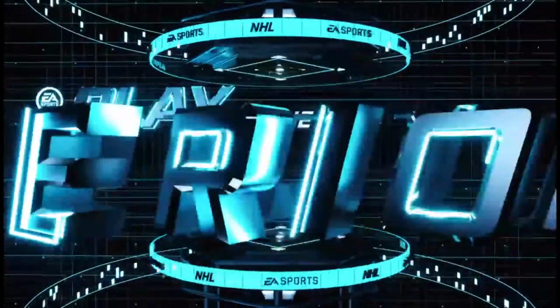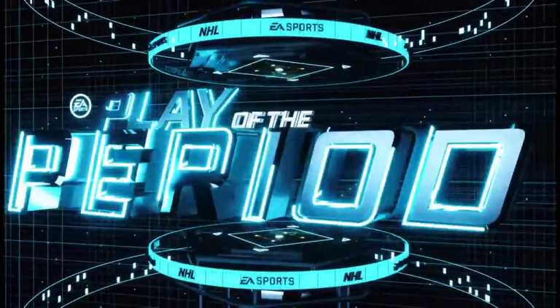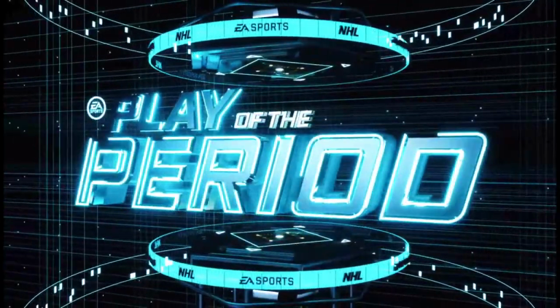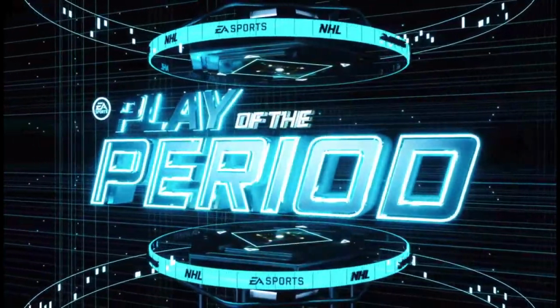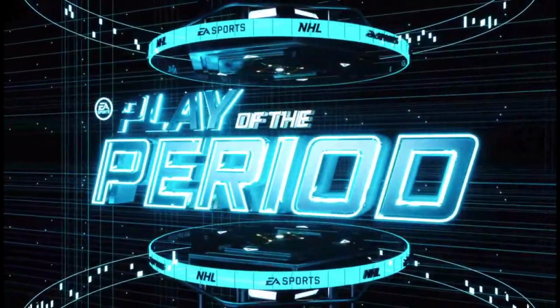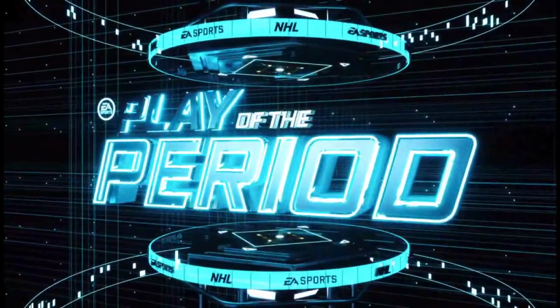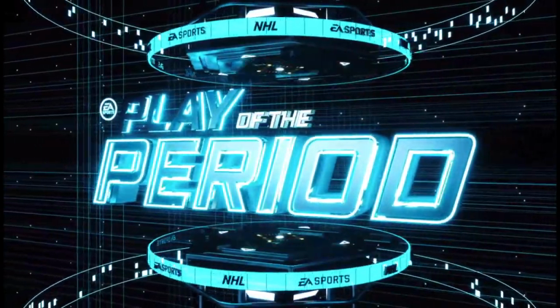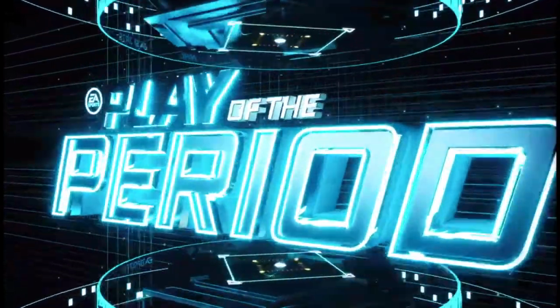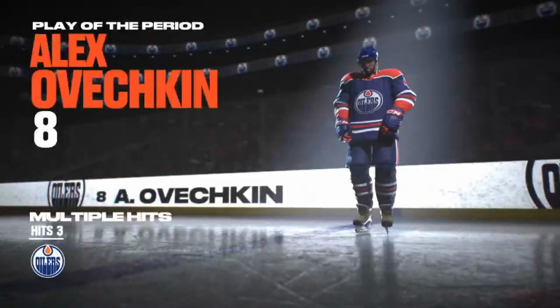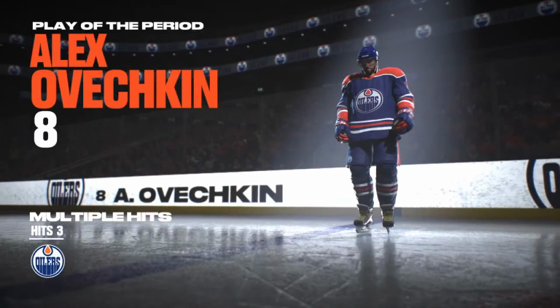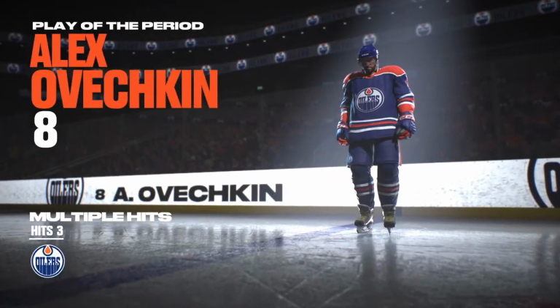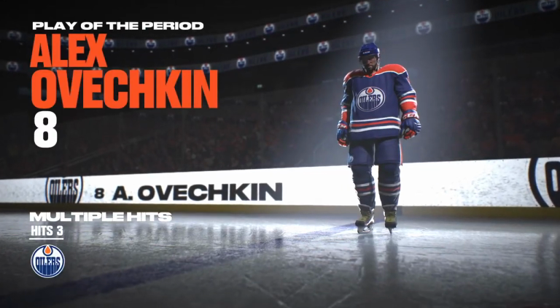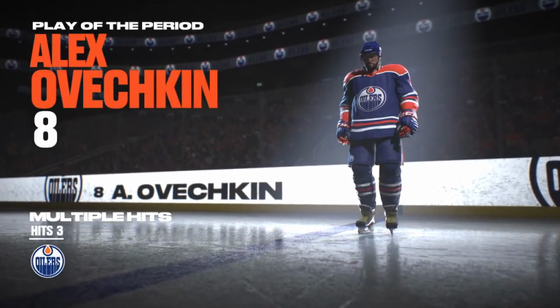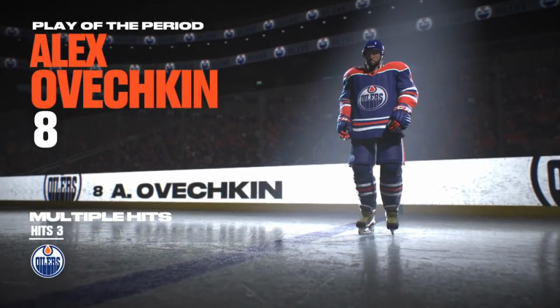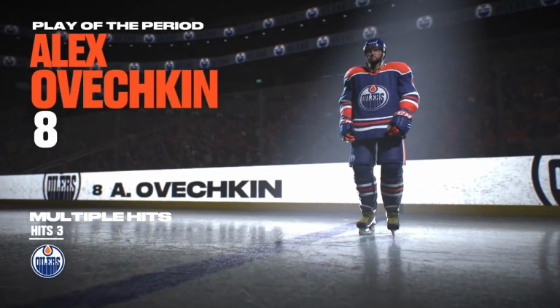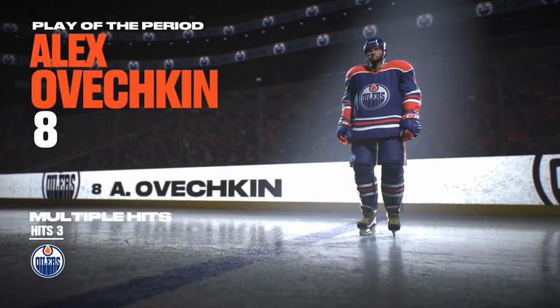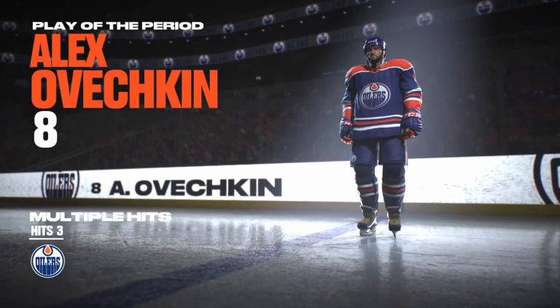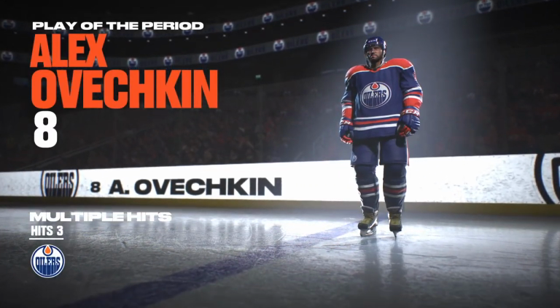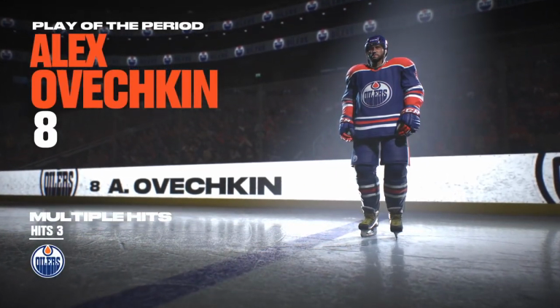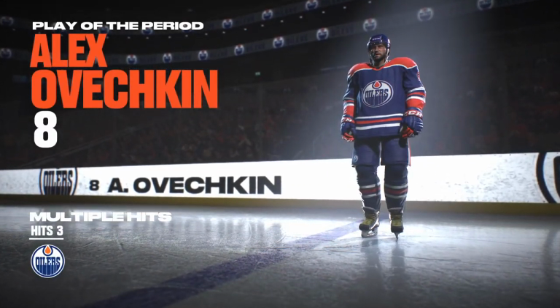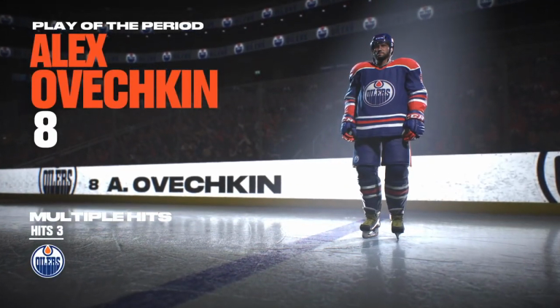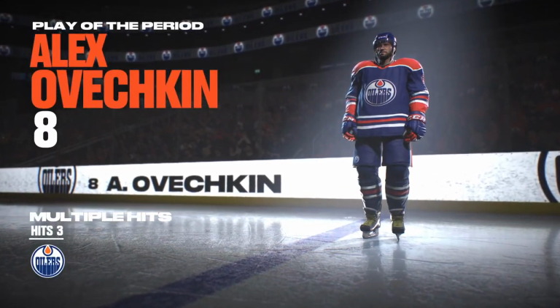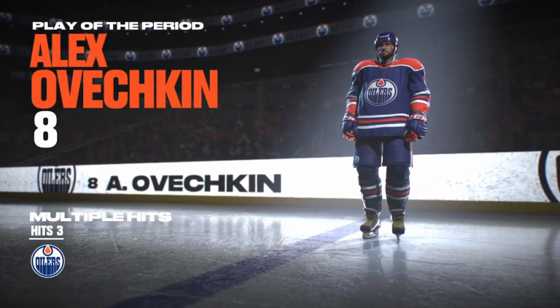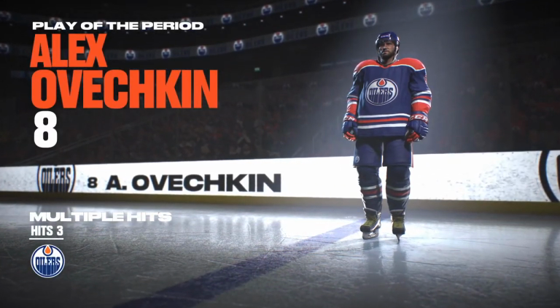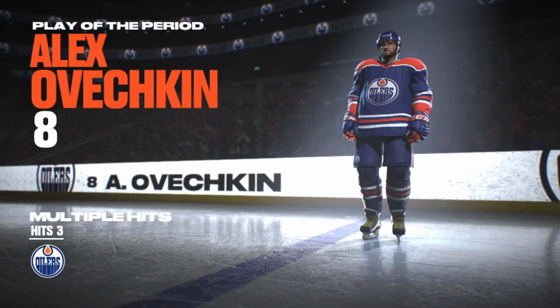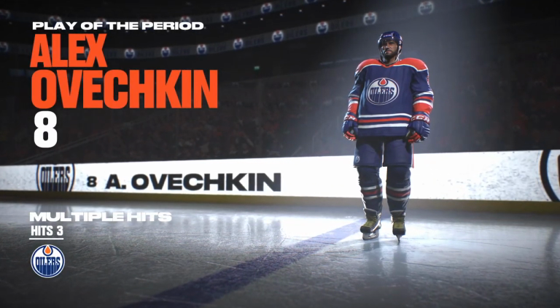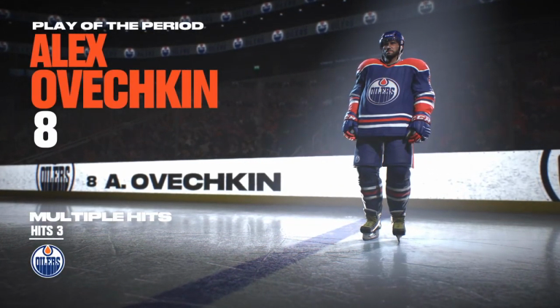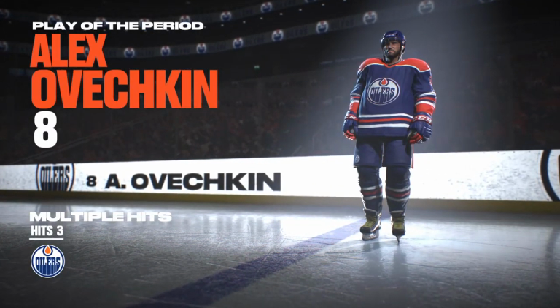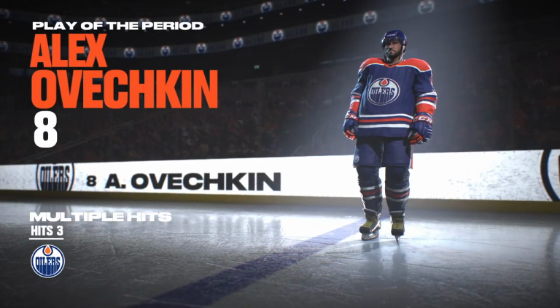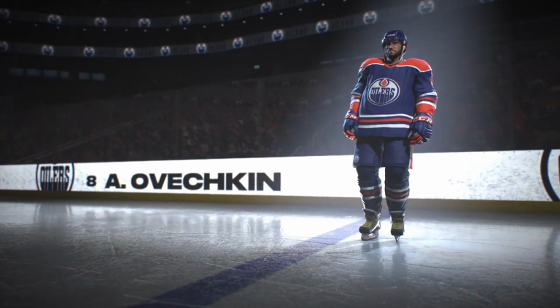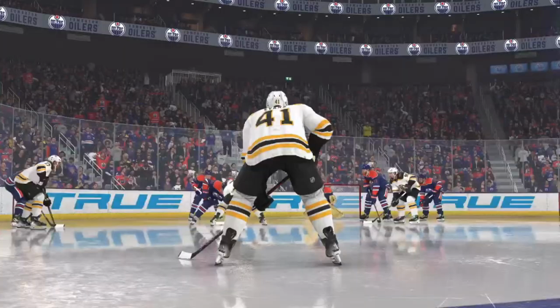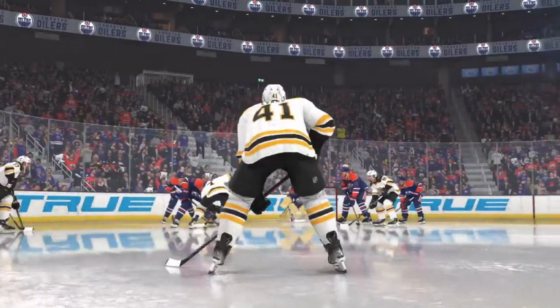And there's the buzzer bringing the second period to an end. You don't want to go home yet, do you? Third period action still to come.